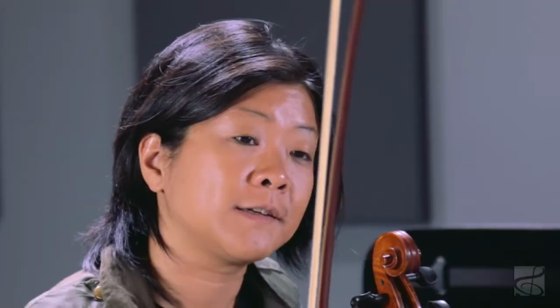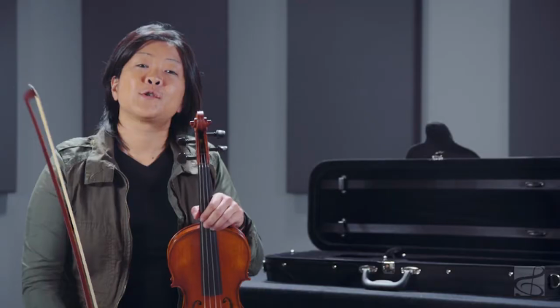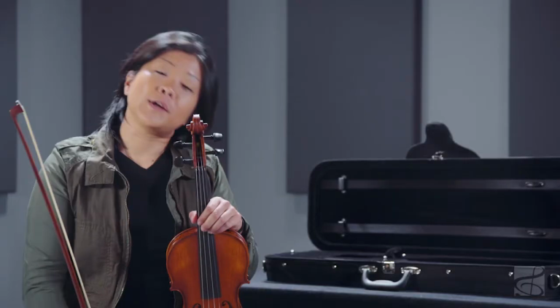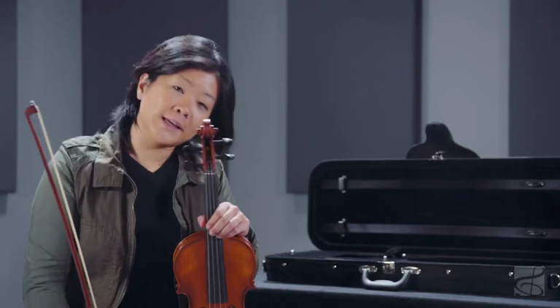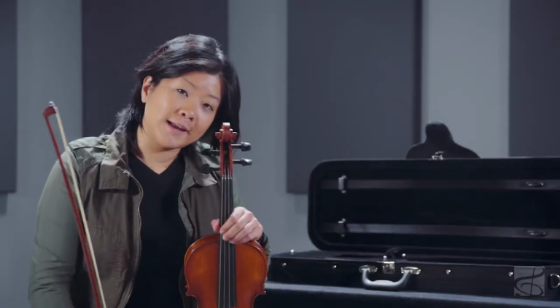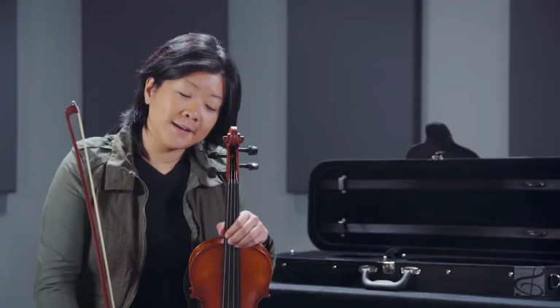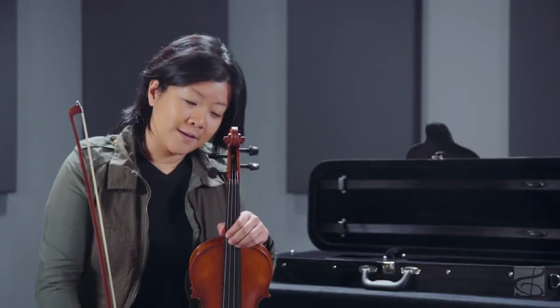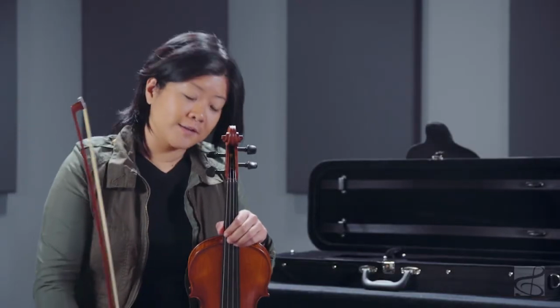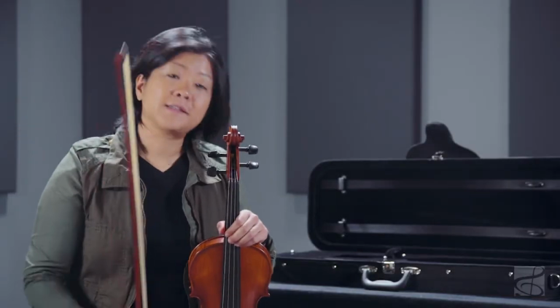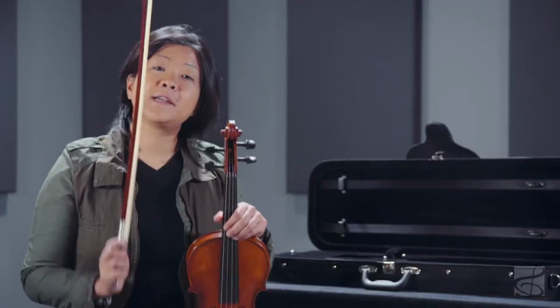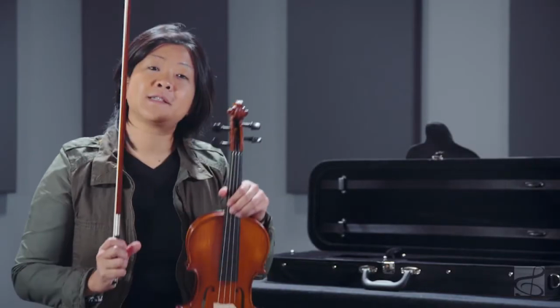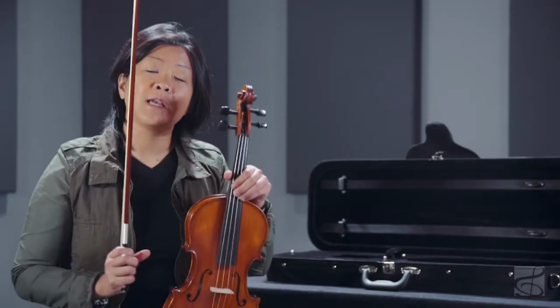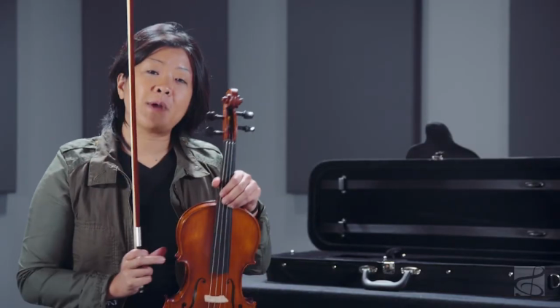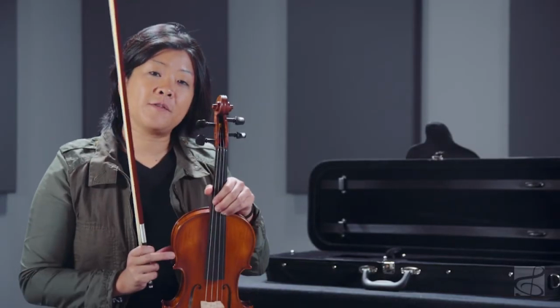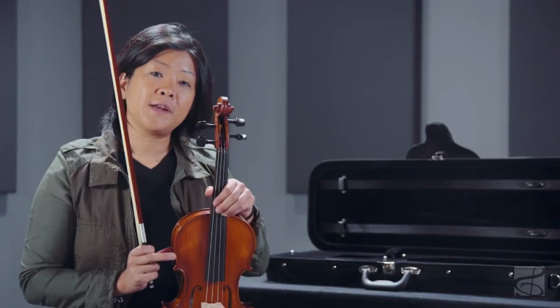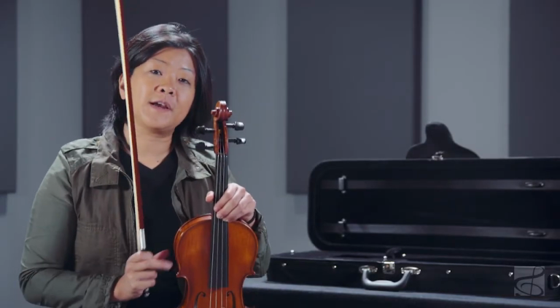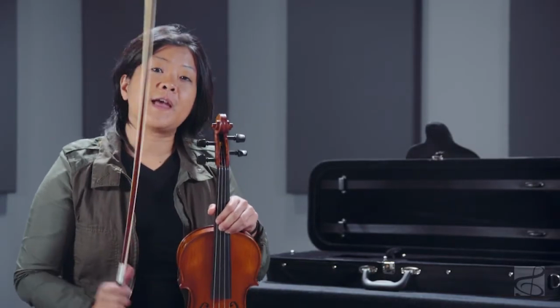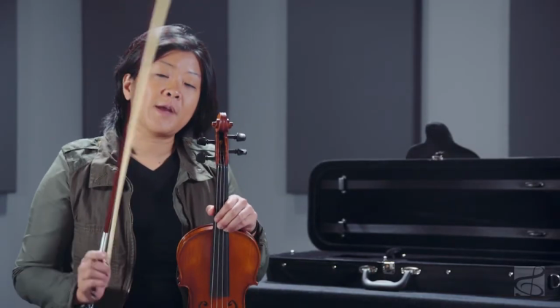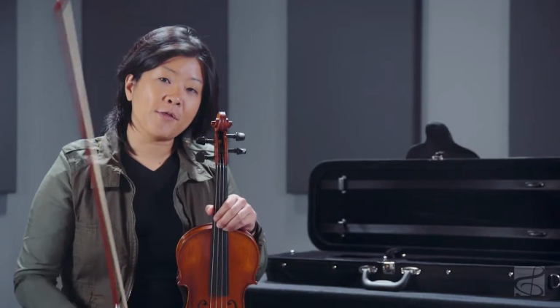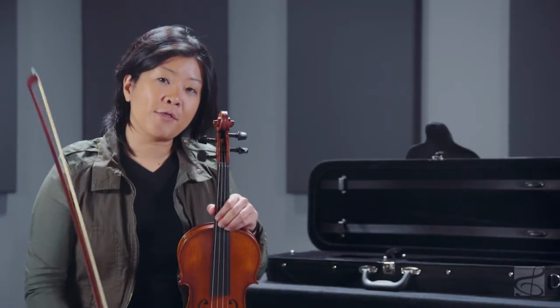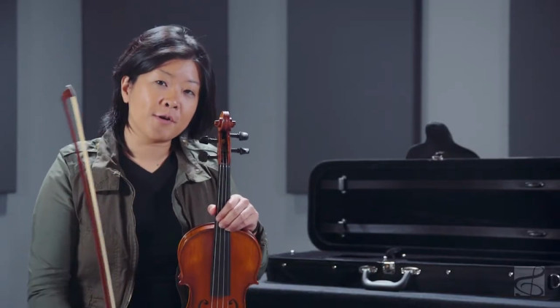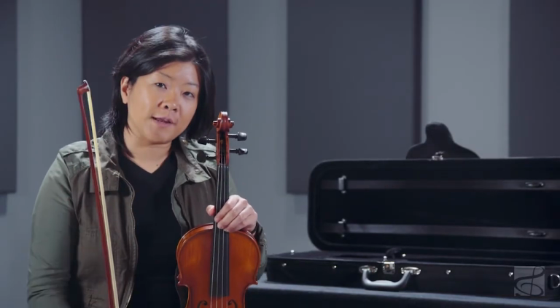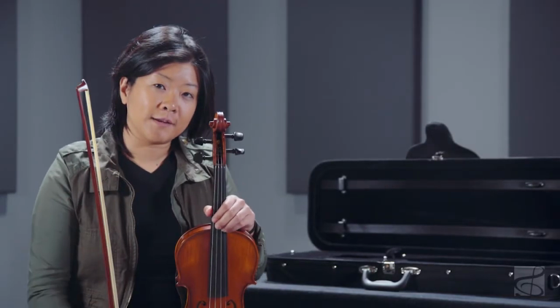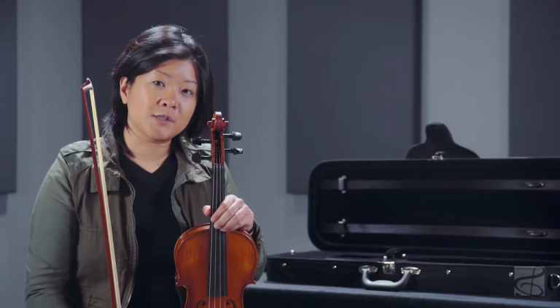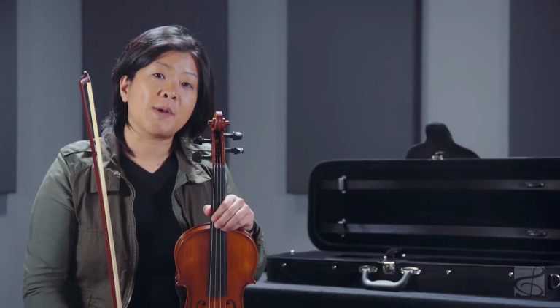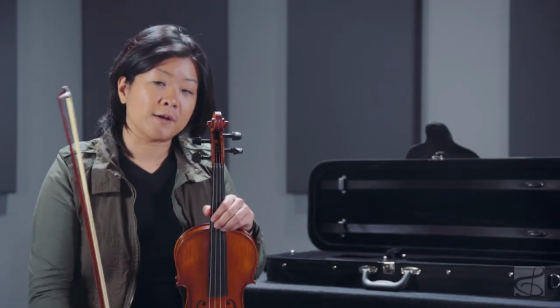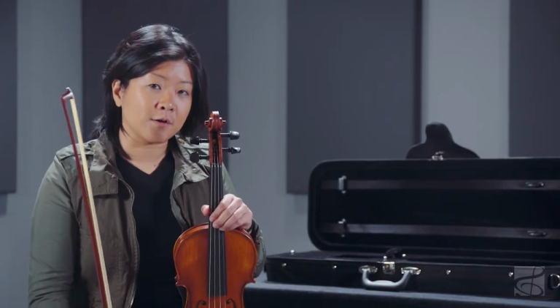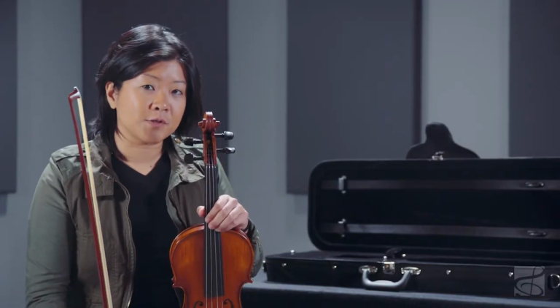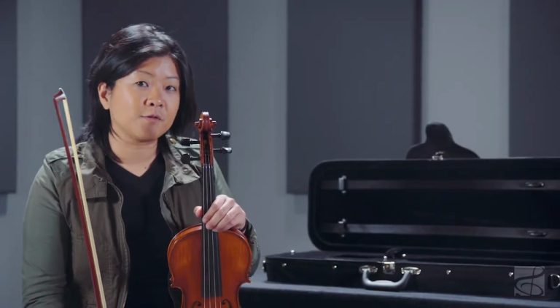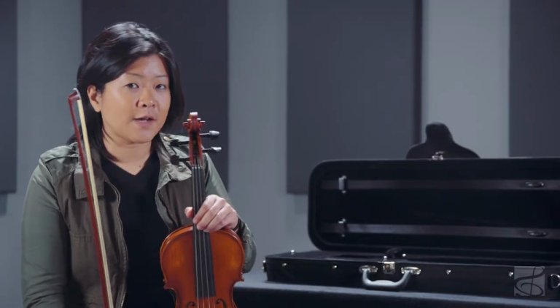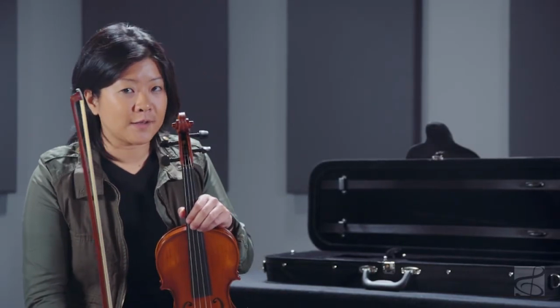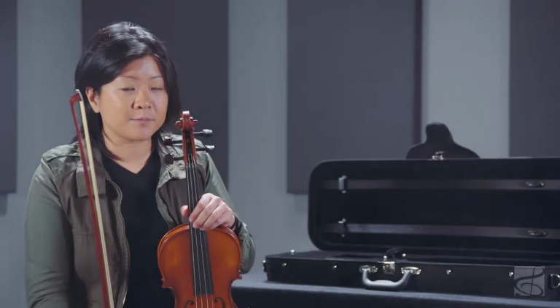So once again, this is the Bellafina ML-30 Domenico student violin.